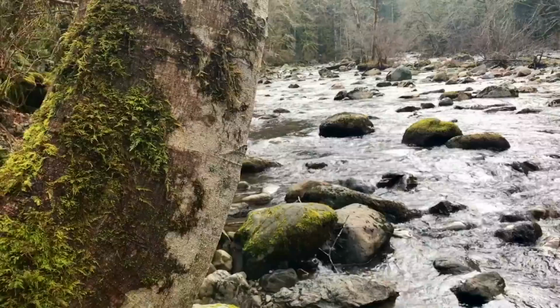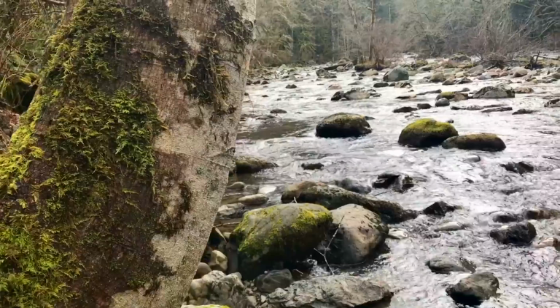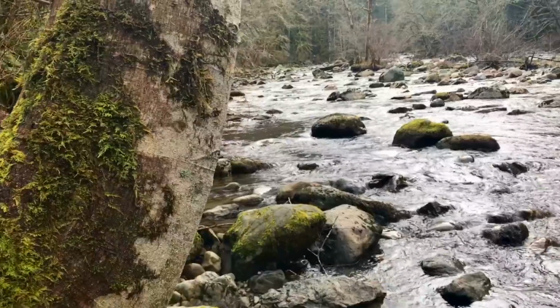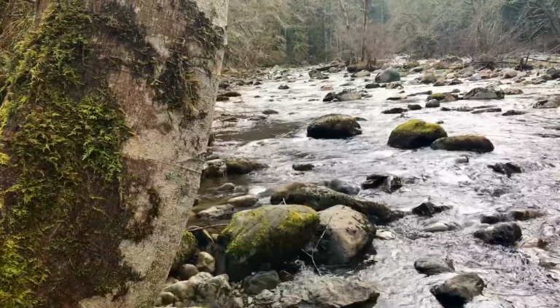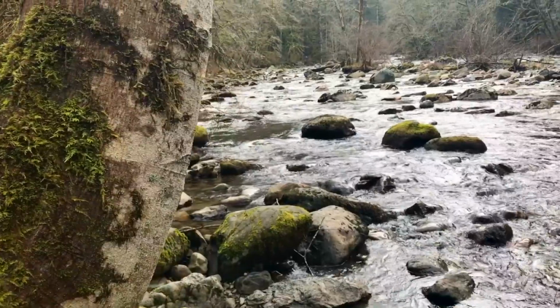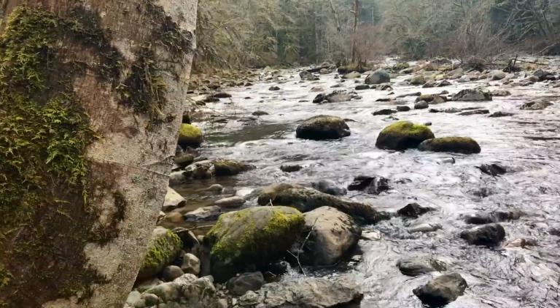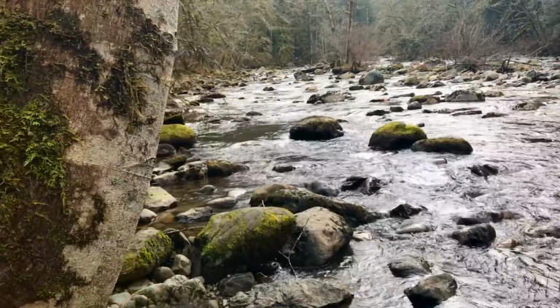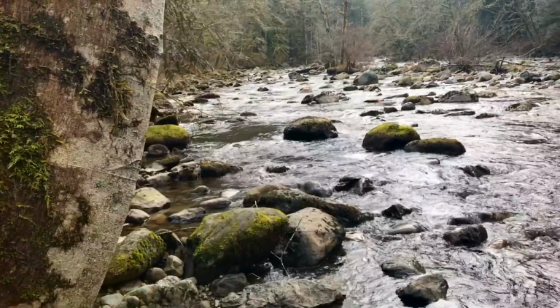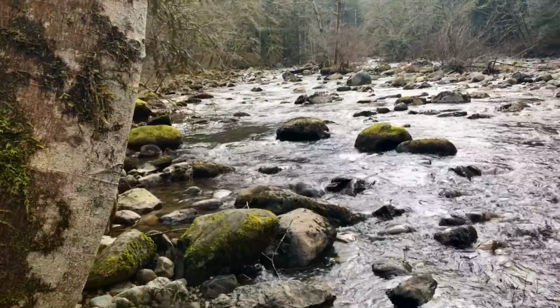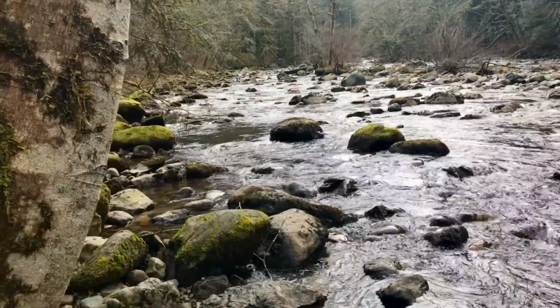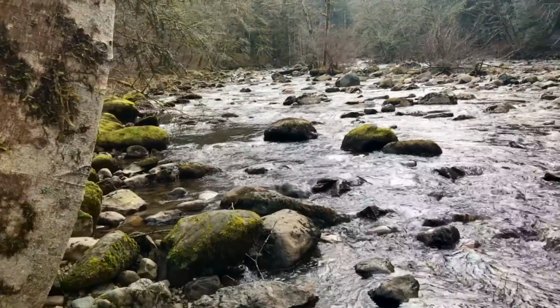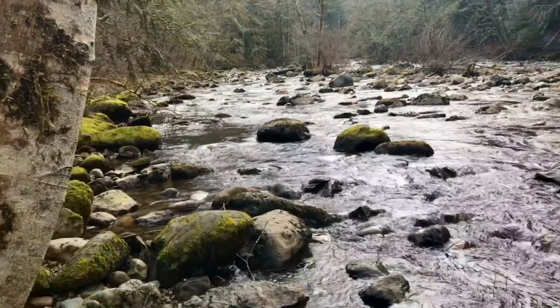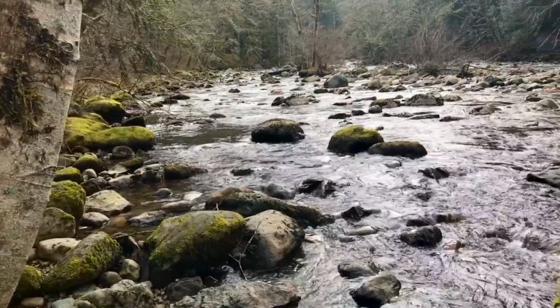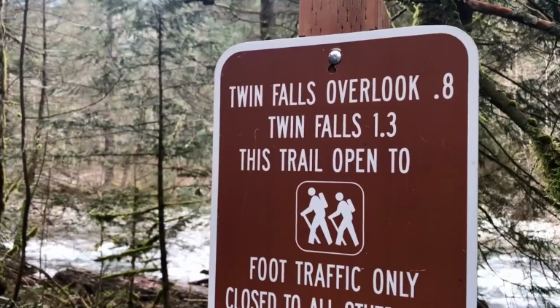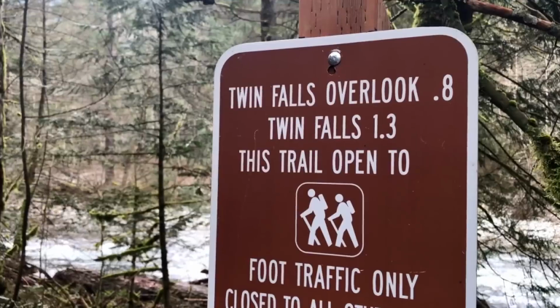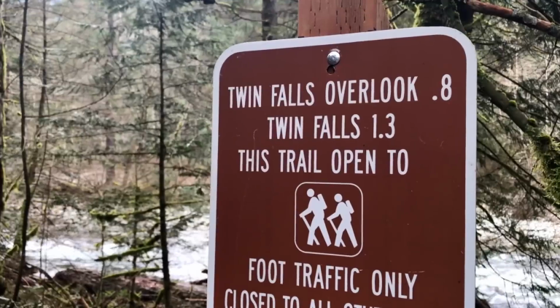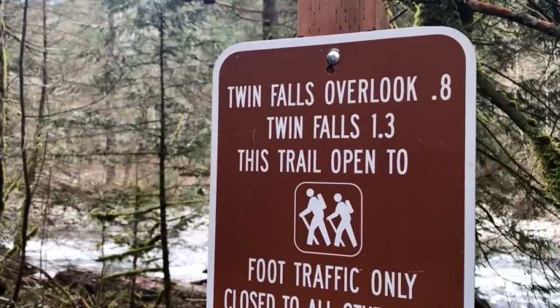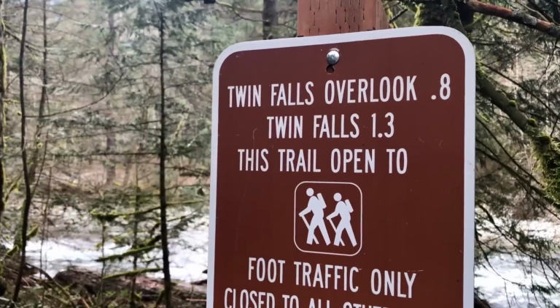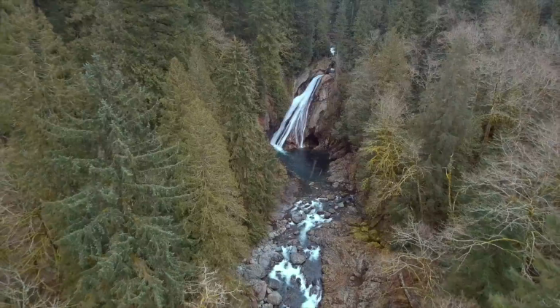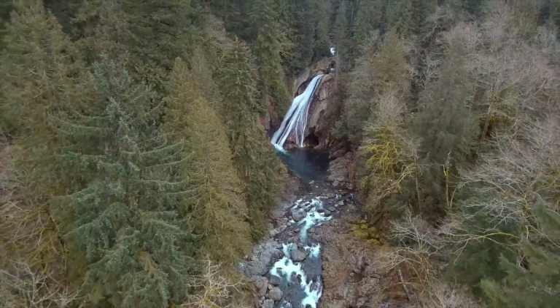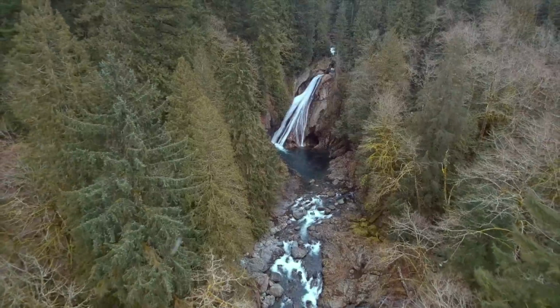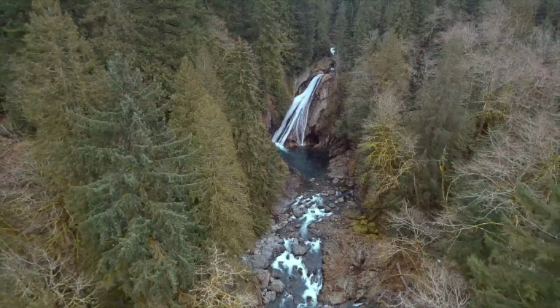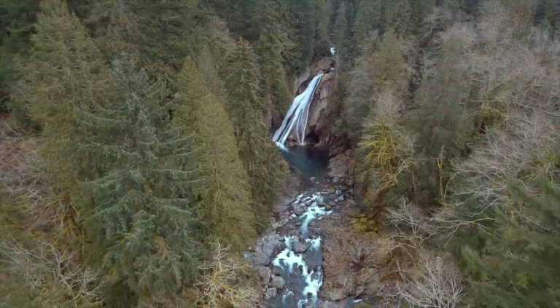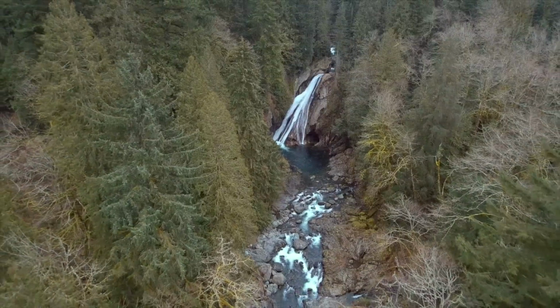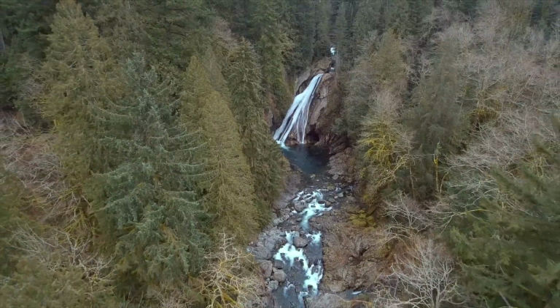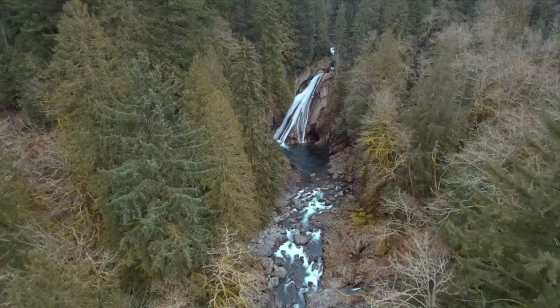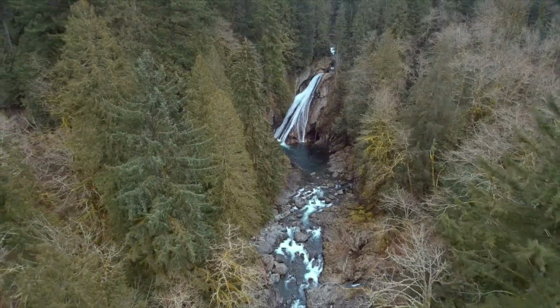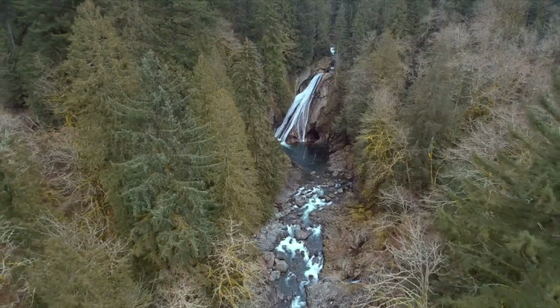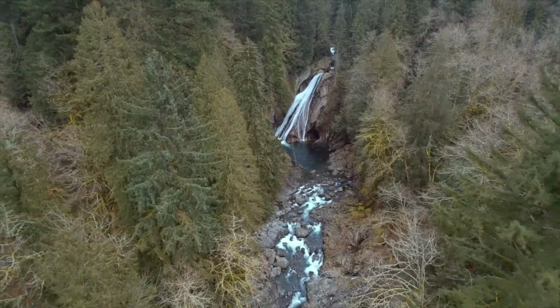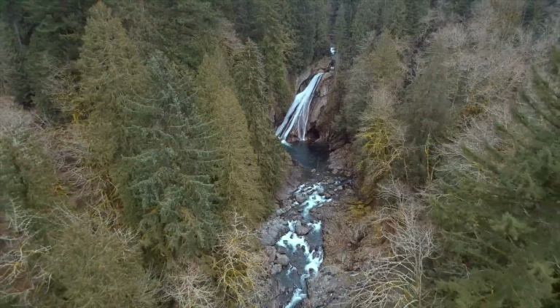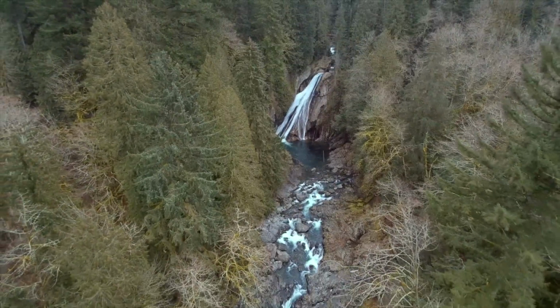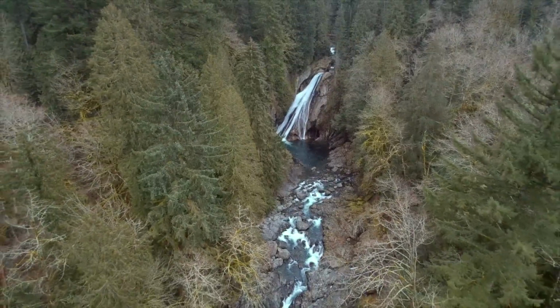Hey guys, Andrew here with Autel Robotics. Today I'm at Twin Falls to teach you how to take long exposure photos with your X-Star drone.